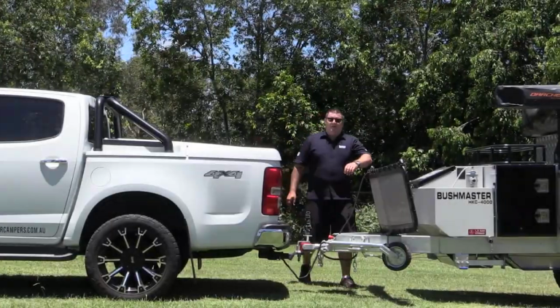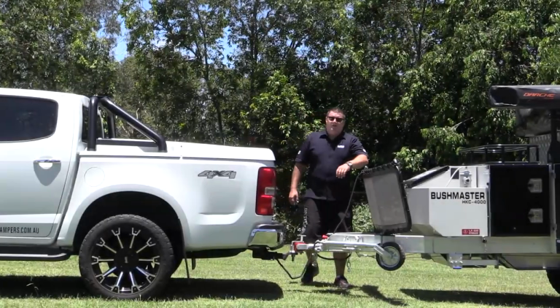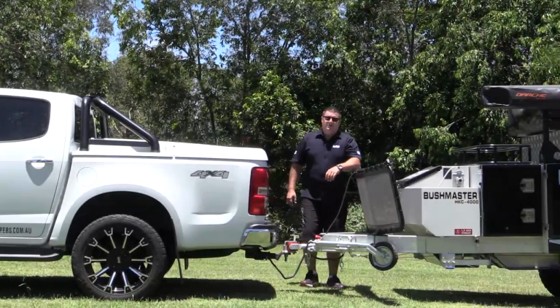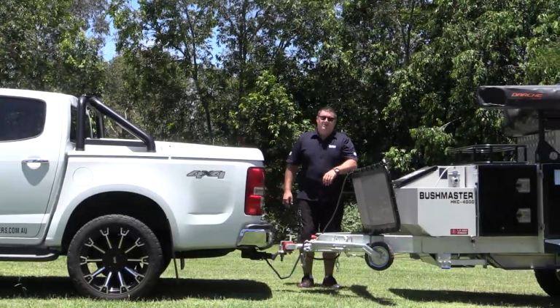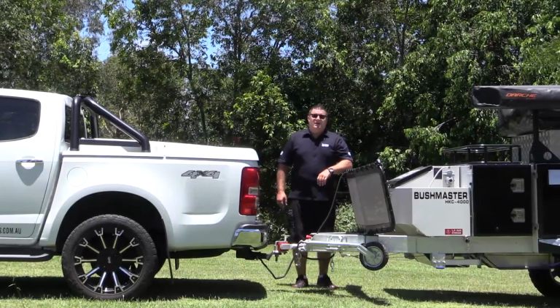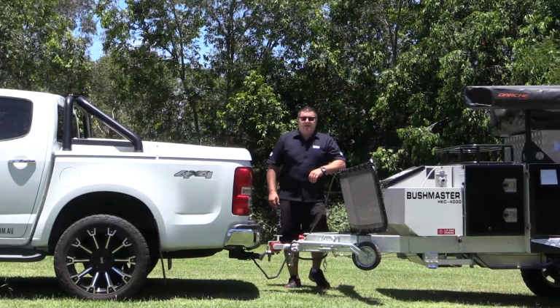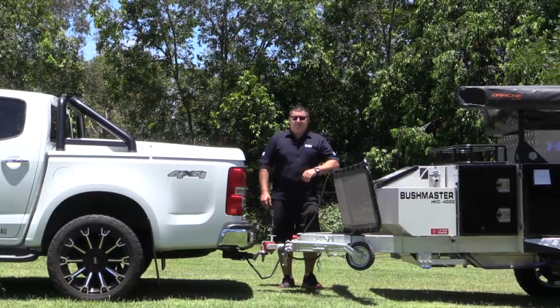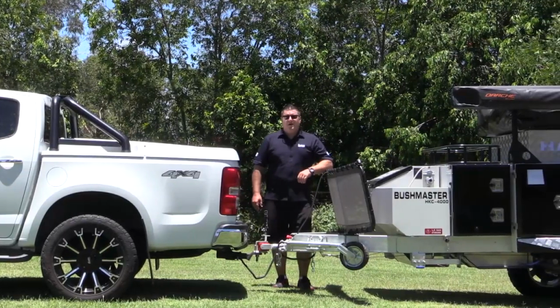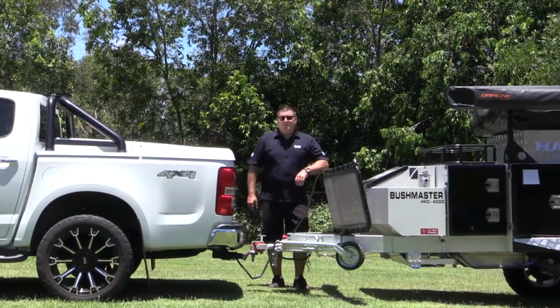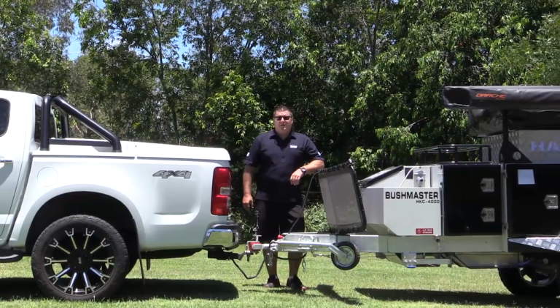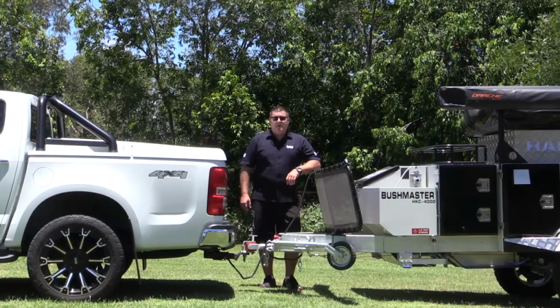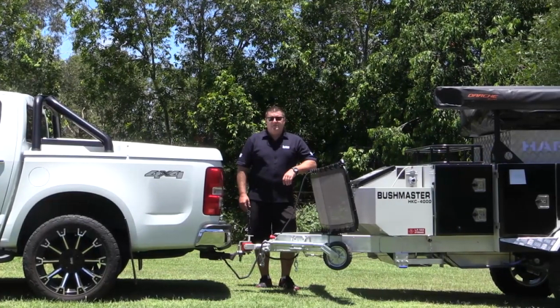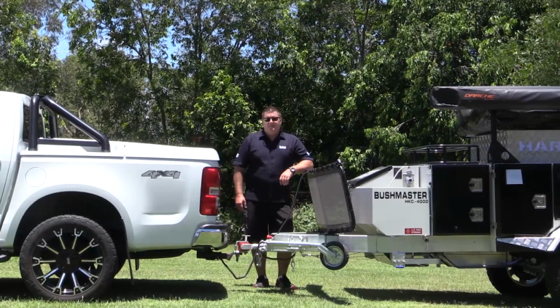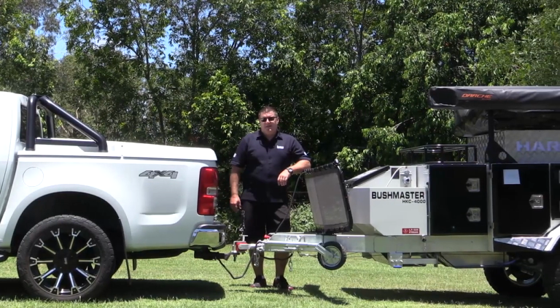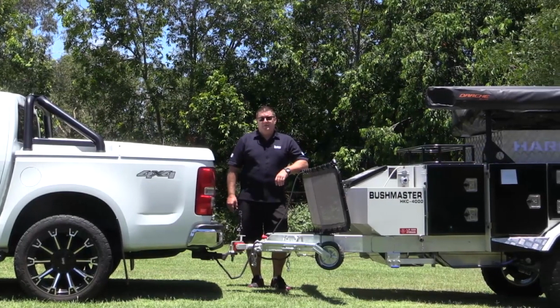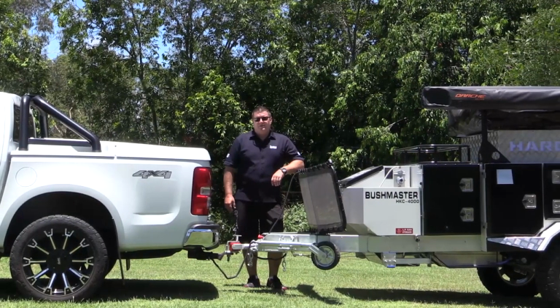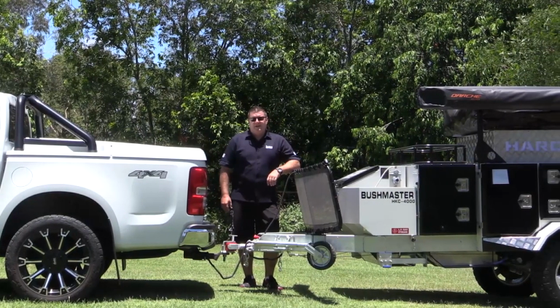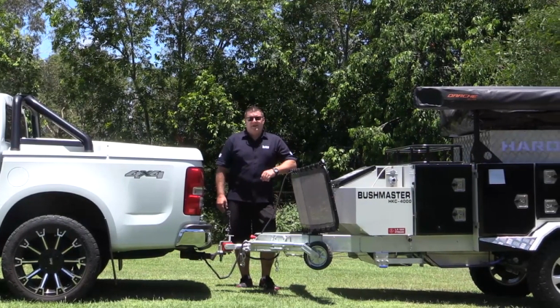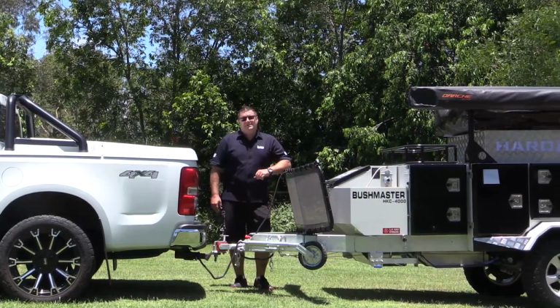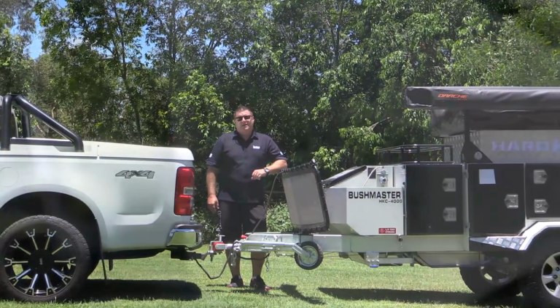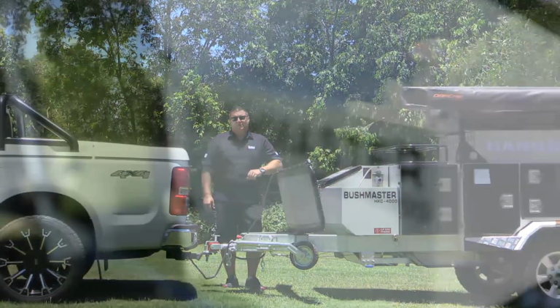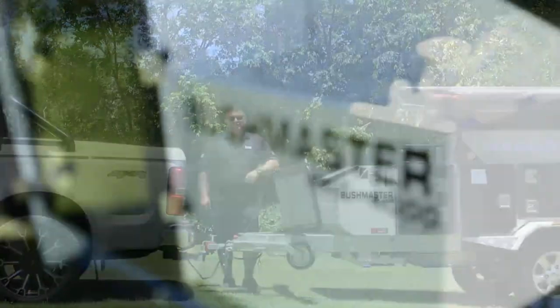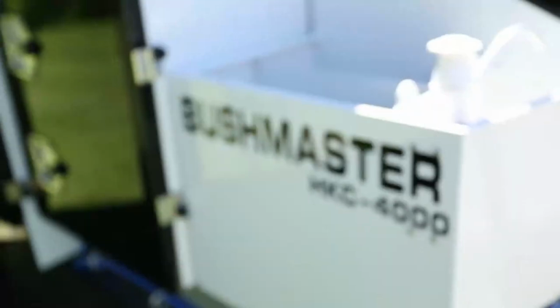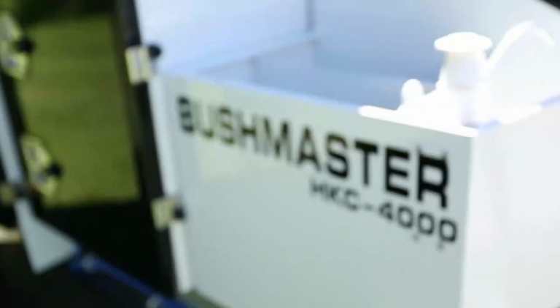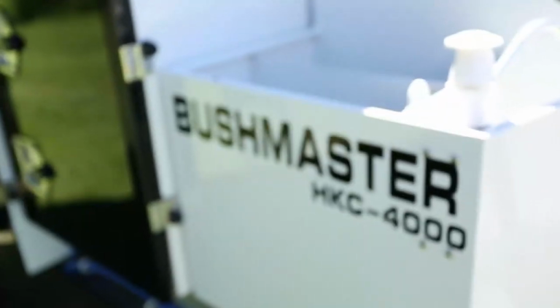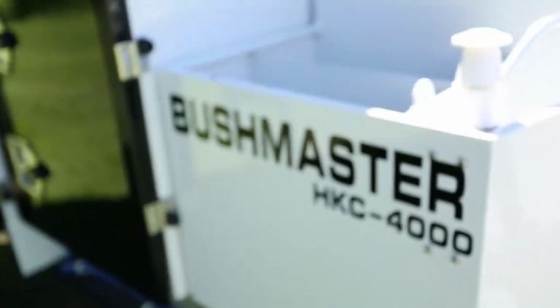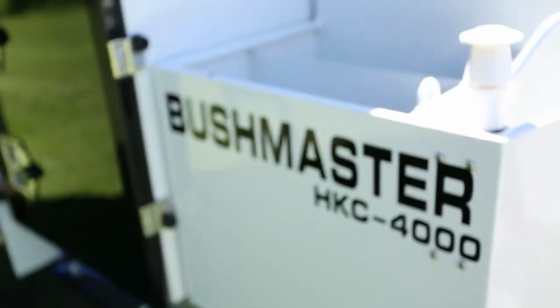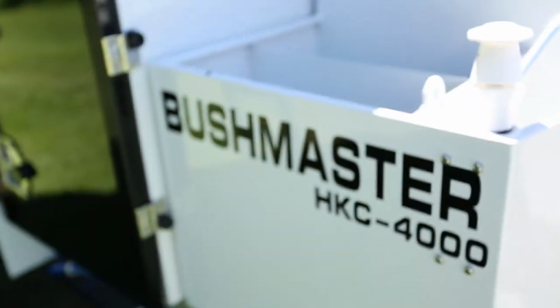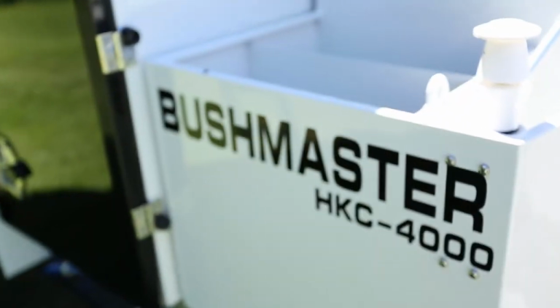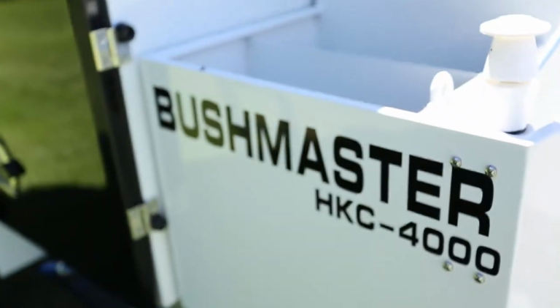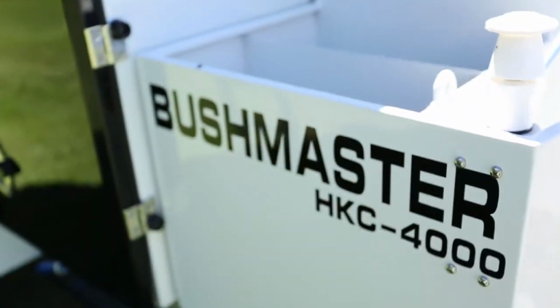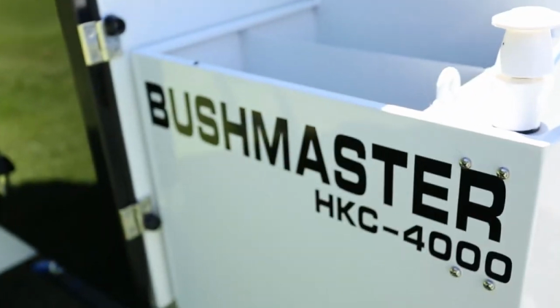Hi guys, Tony here from Hardcore Campers. Today we're going to show you how to set up the Bushmaster HKC4000.